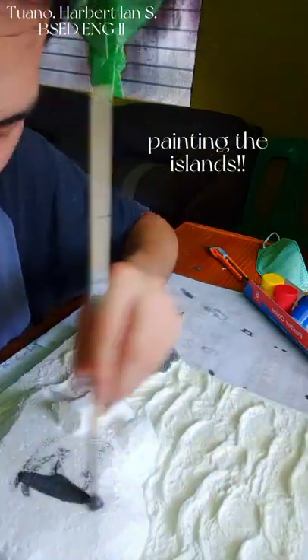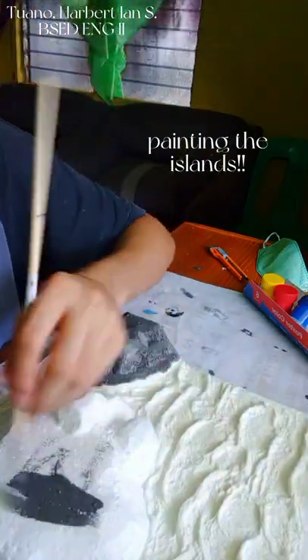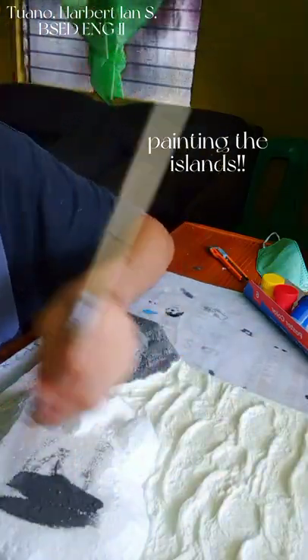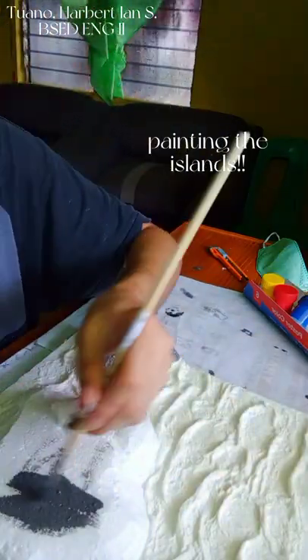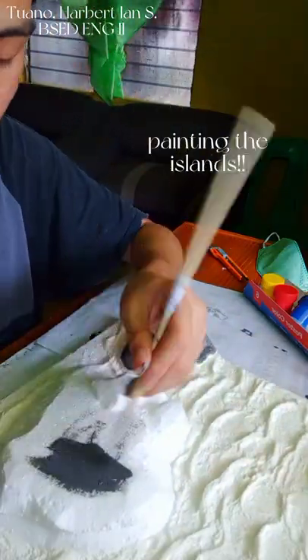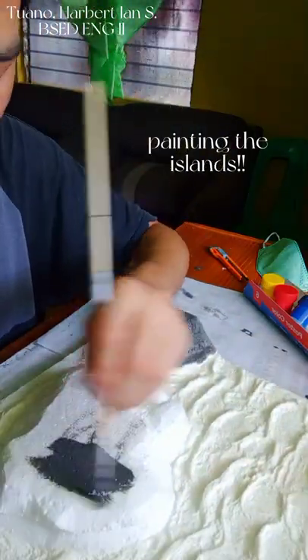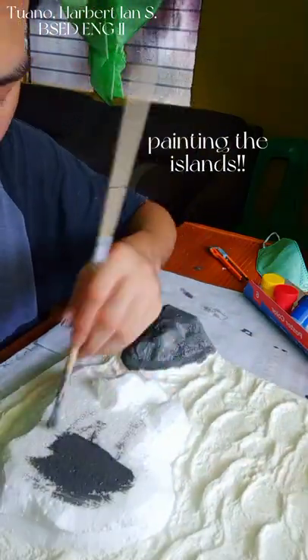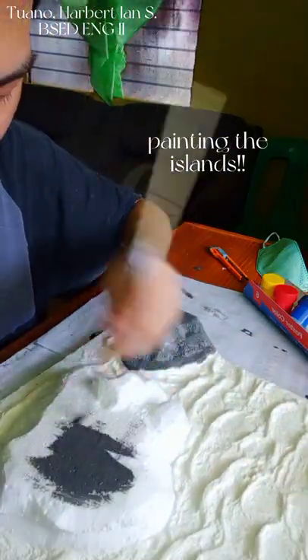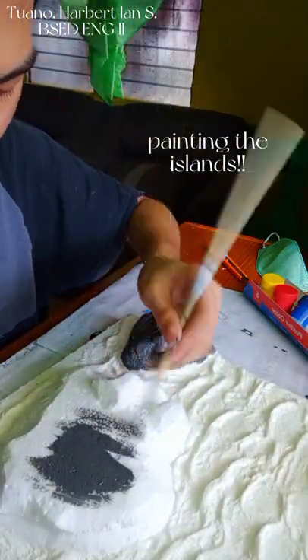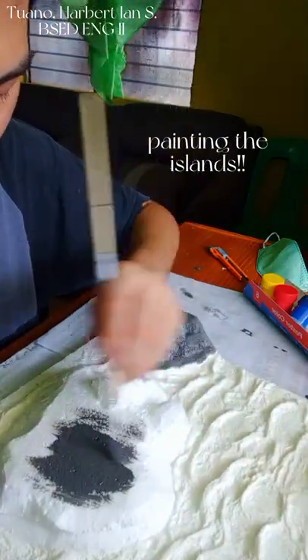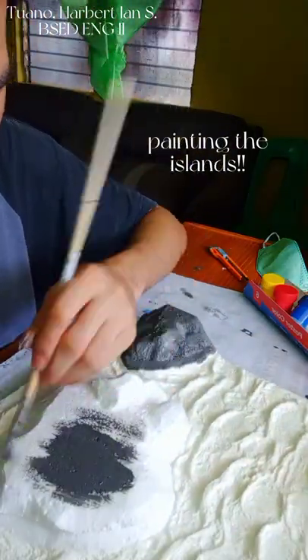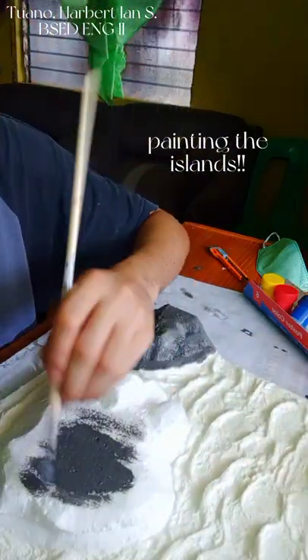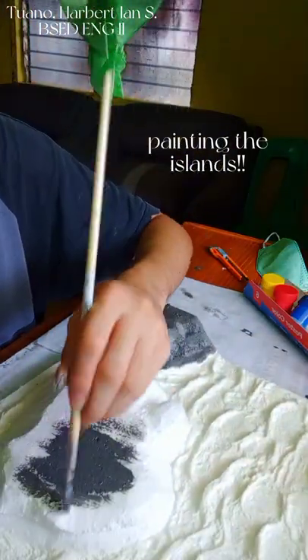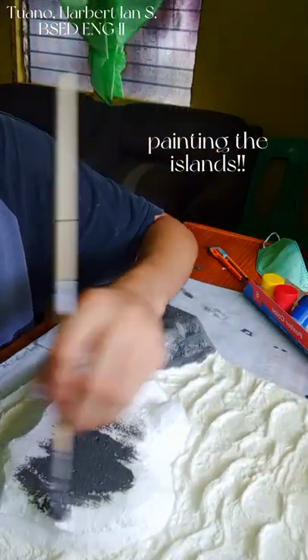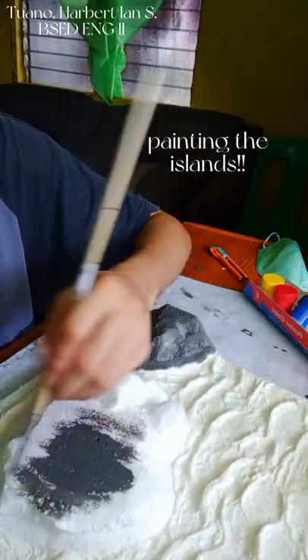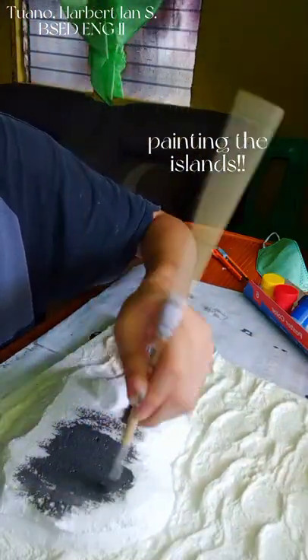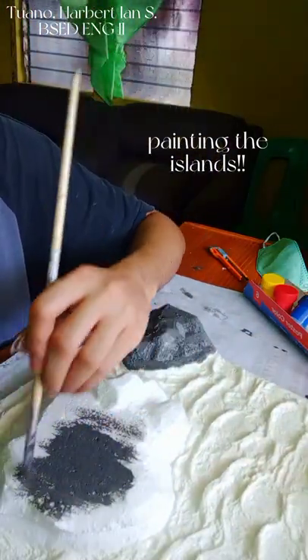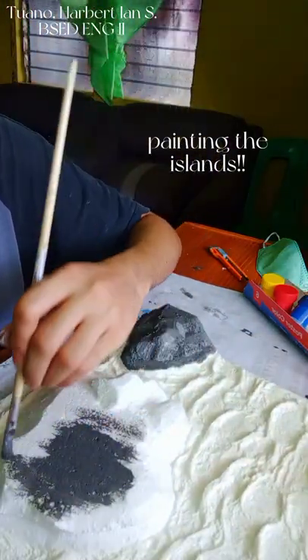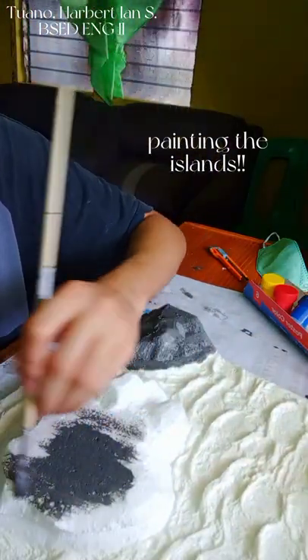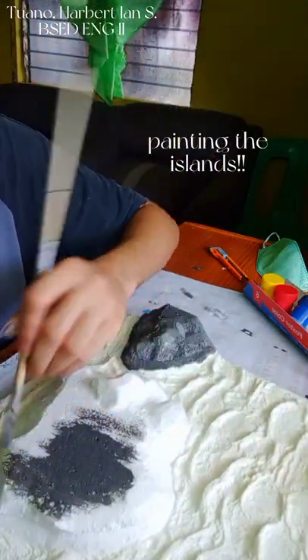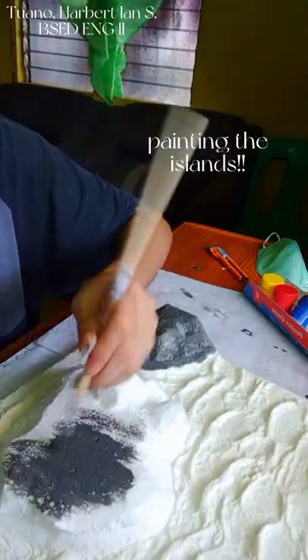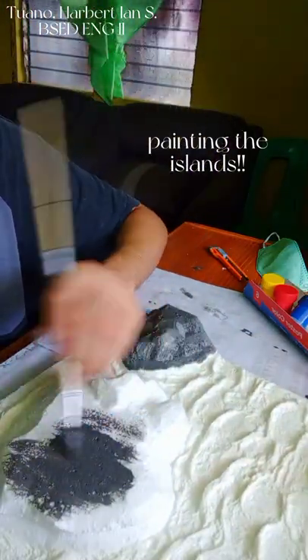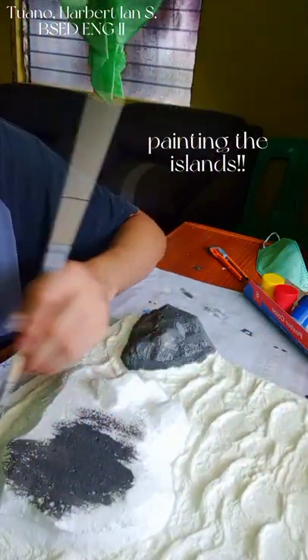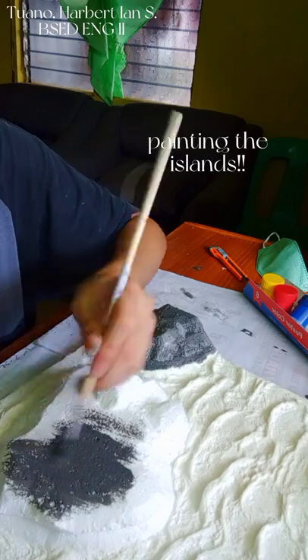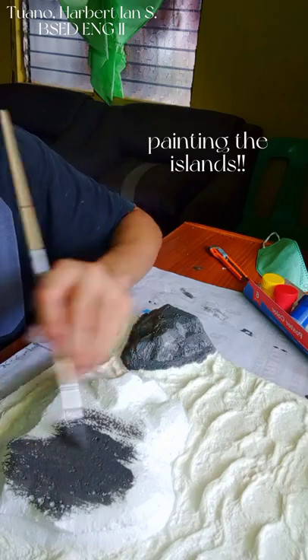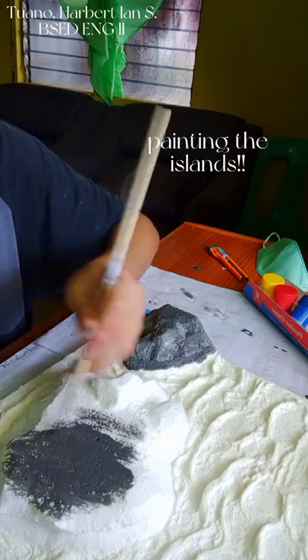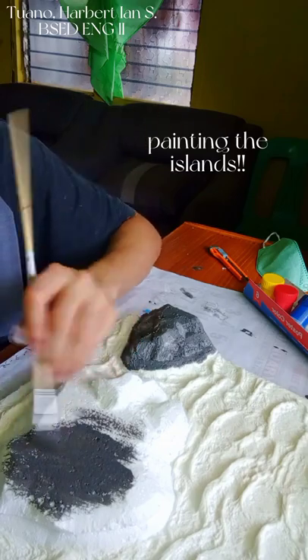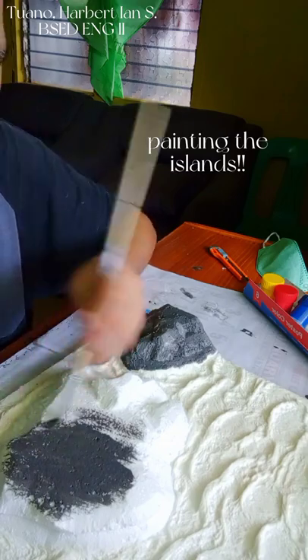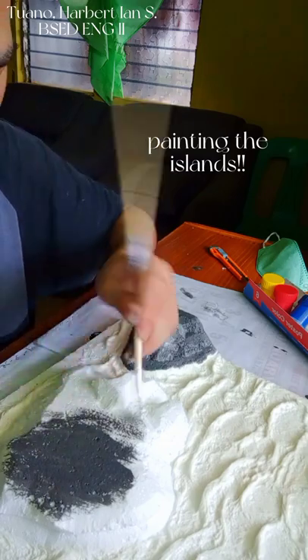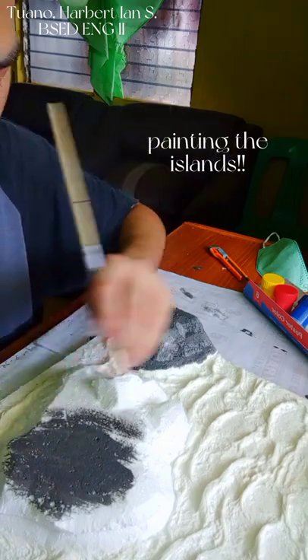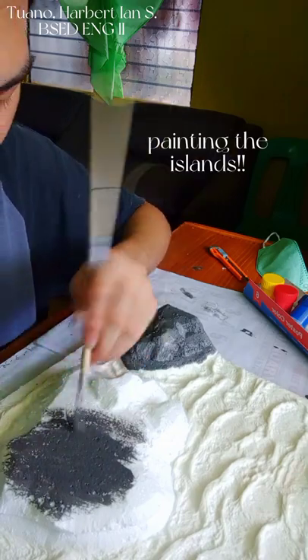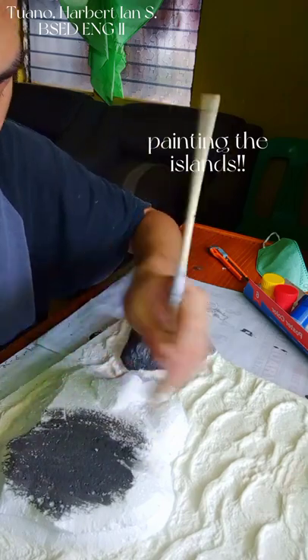Here I am doing the same painting process for the bigger island.